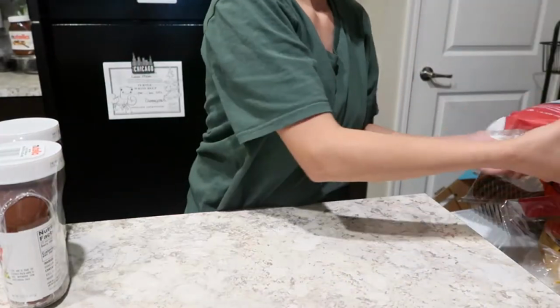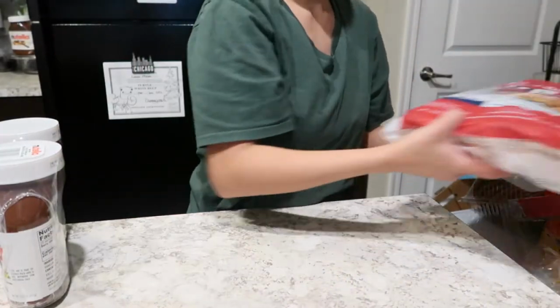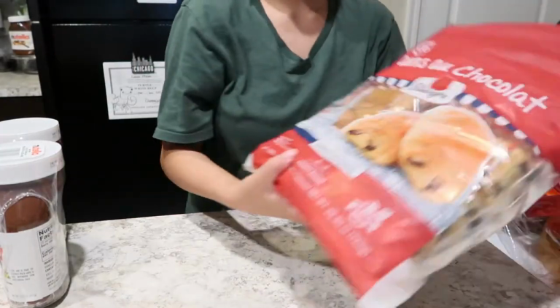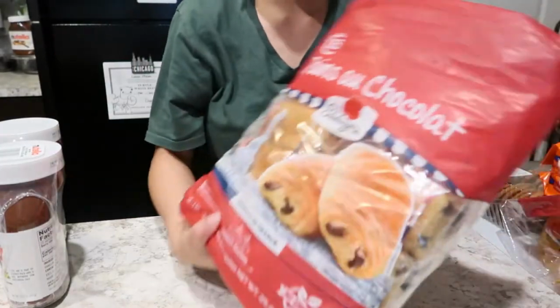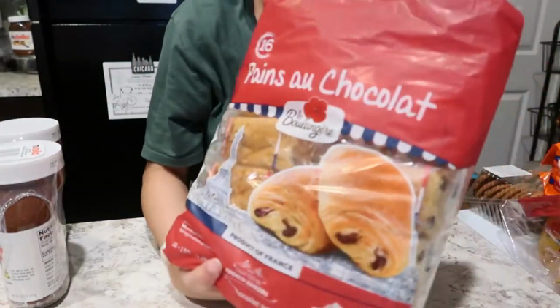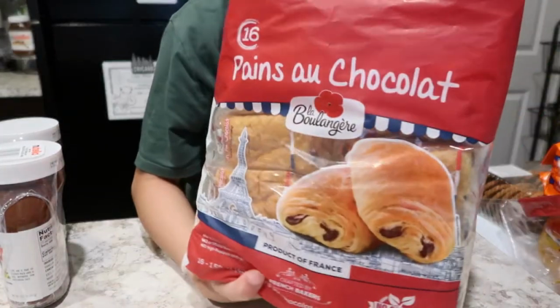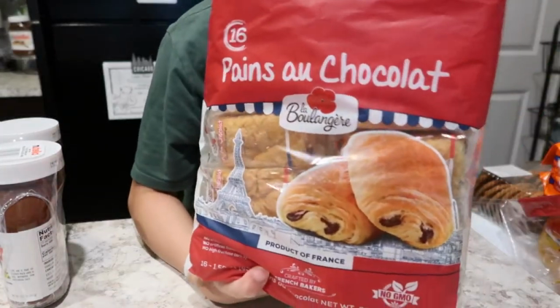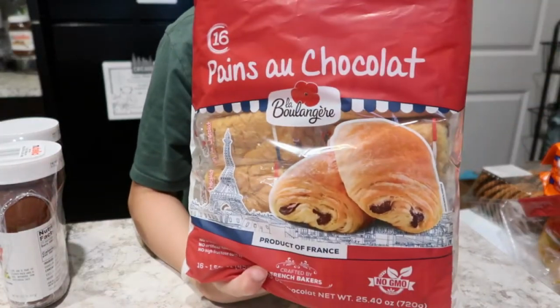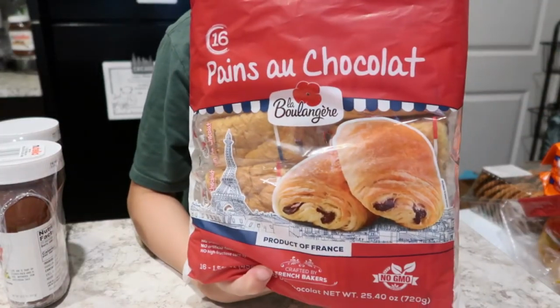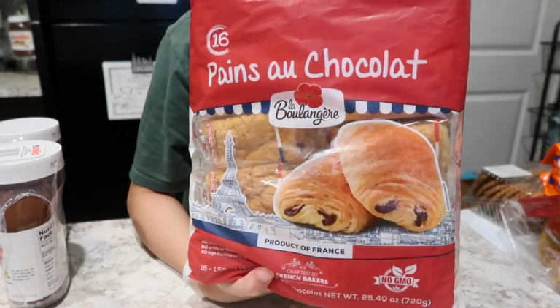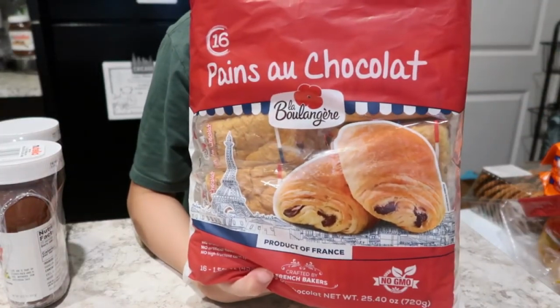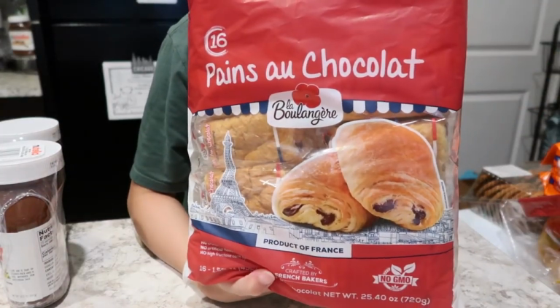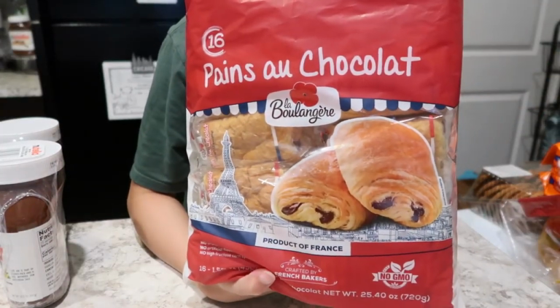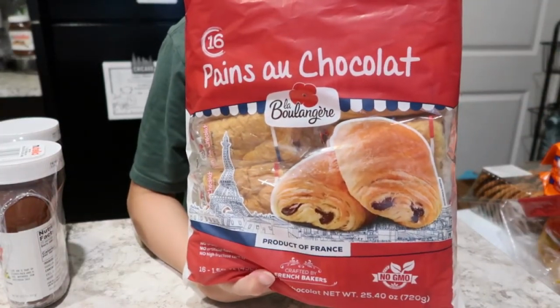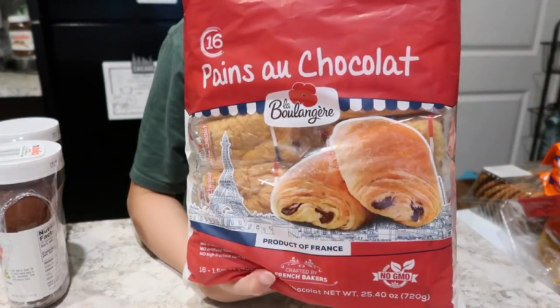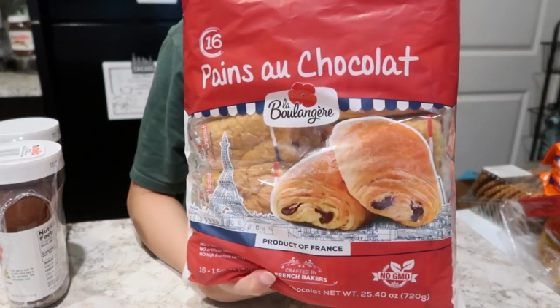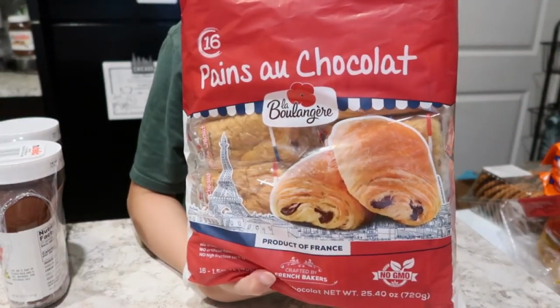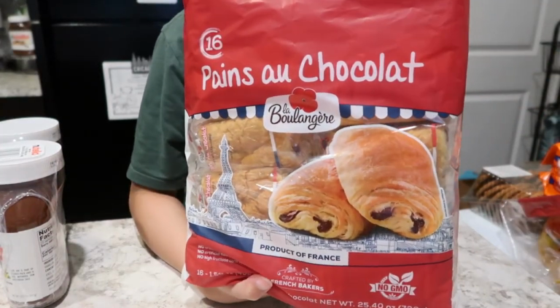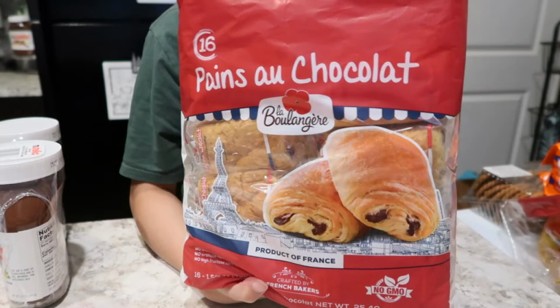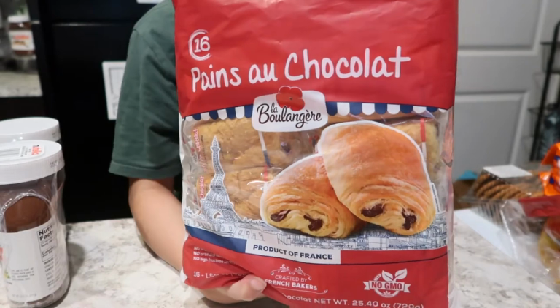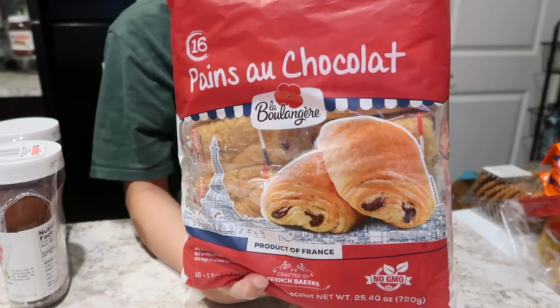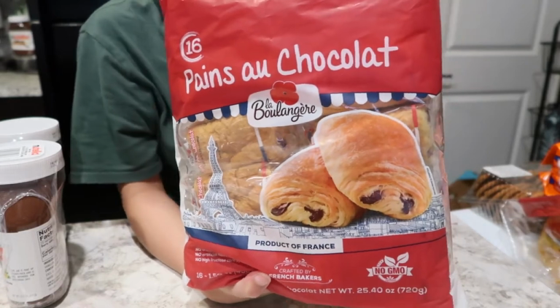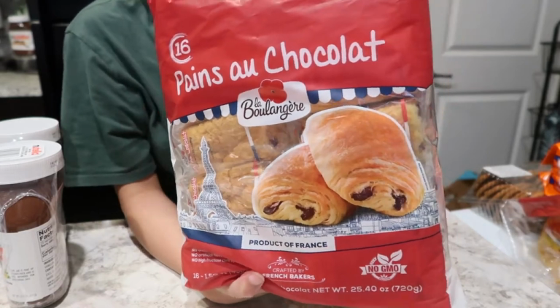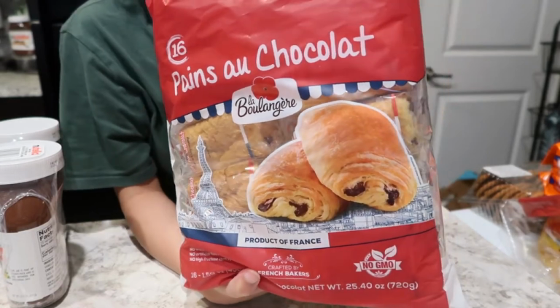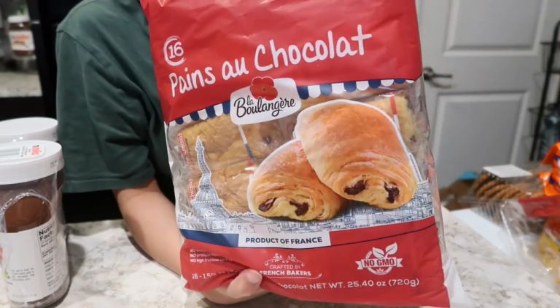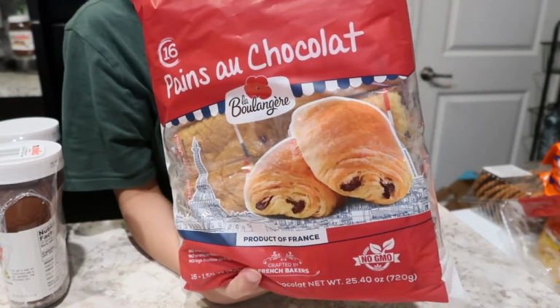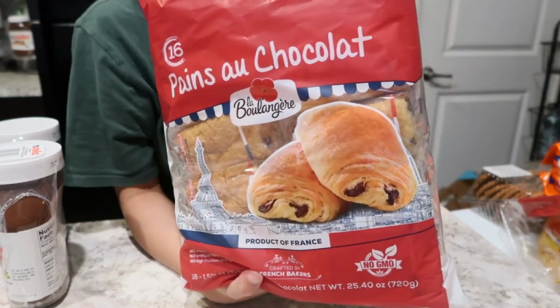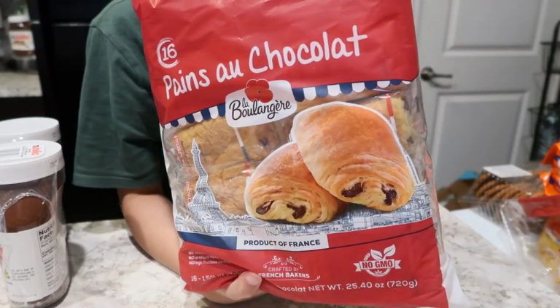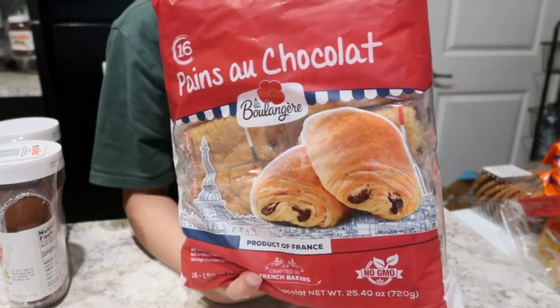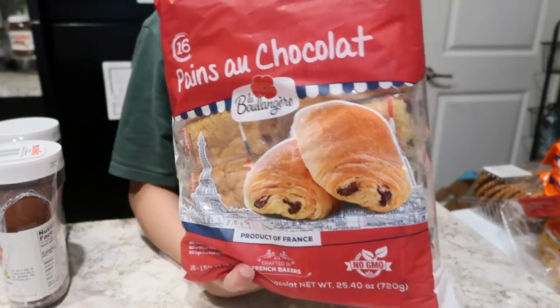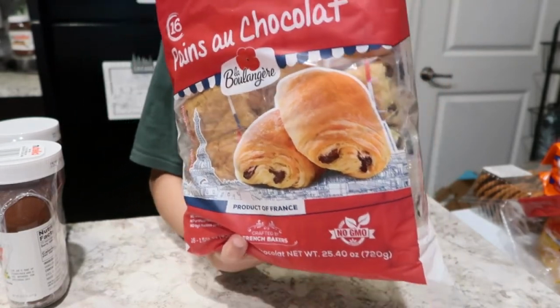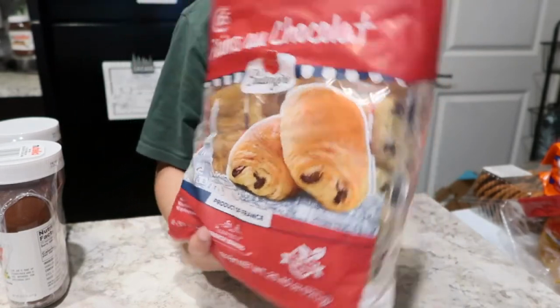And then this one — last time I bought it, the two kids loved it so much, so I bought another bag. Our stock ran out too, so there we go.